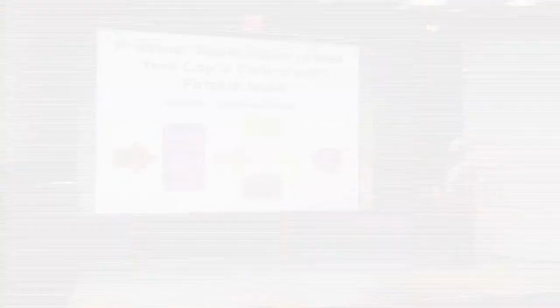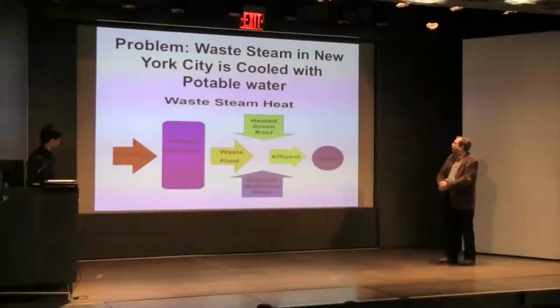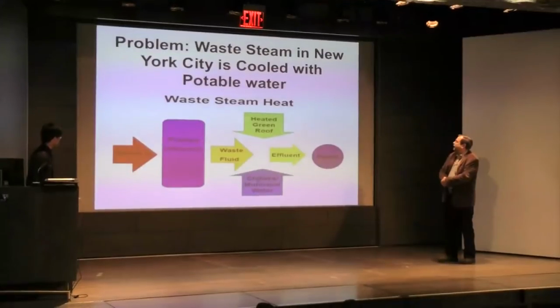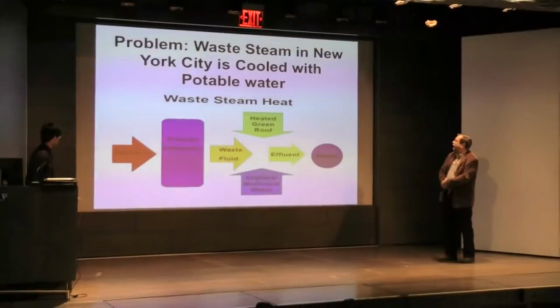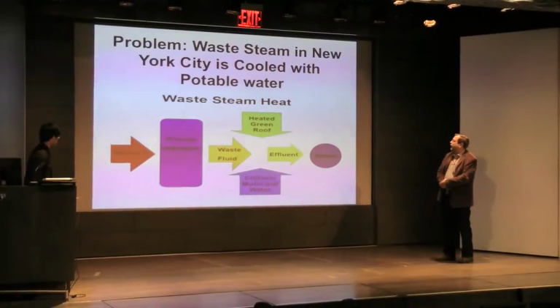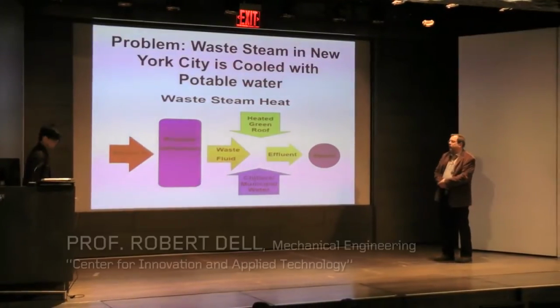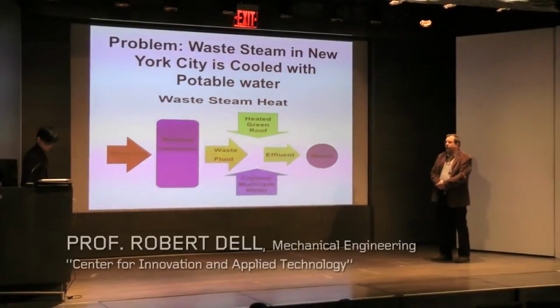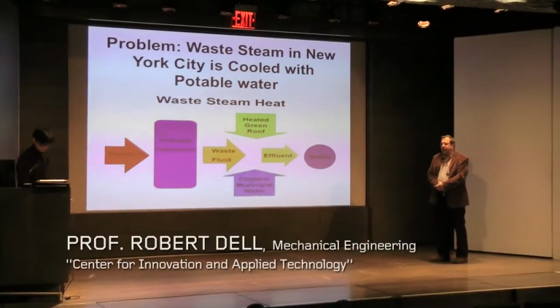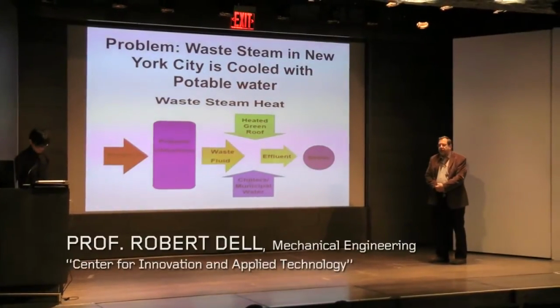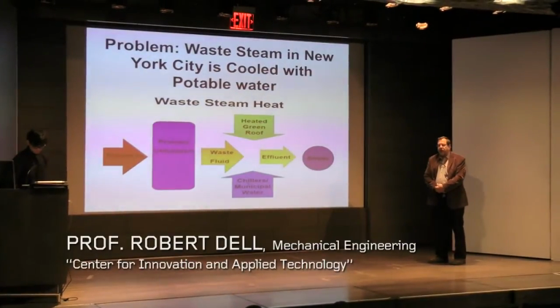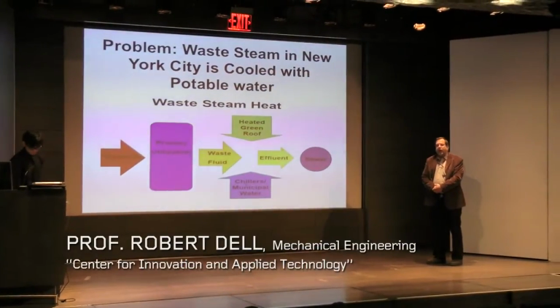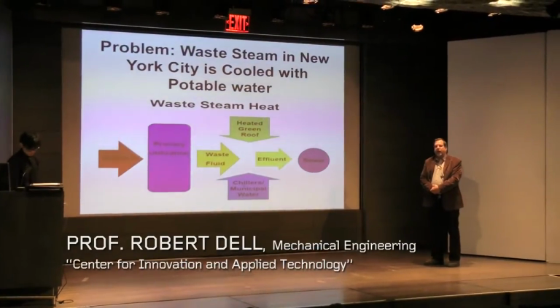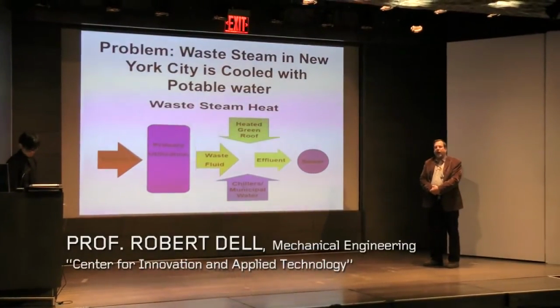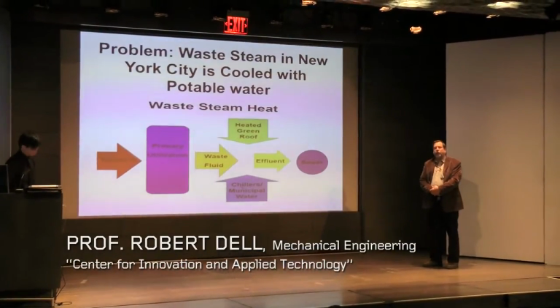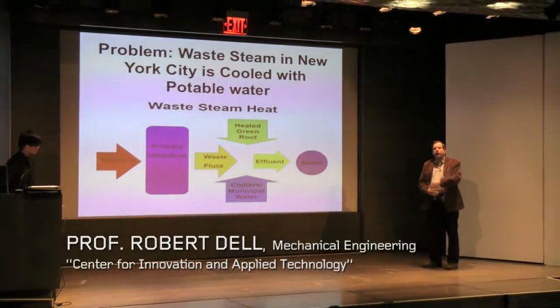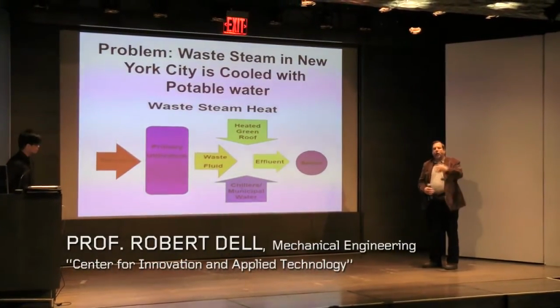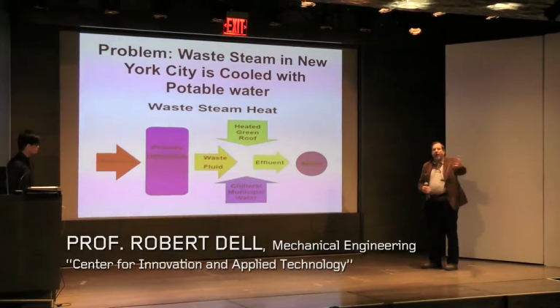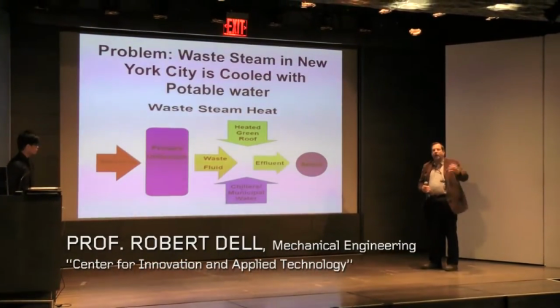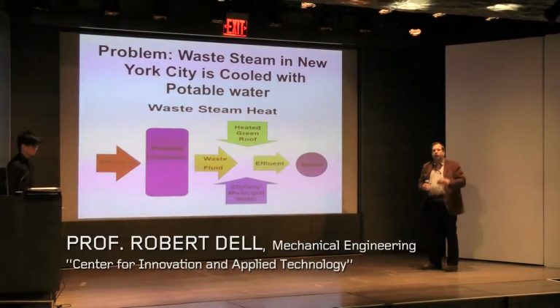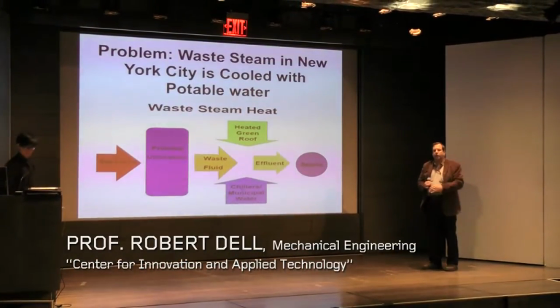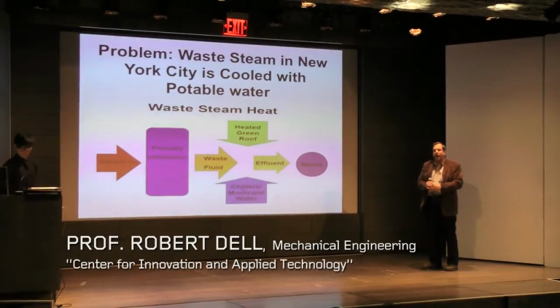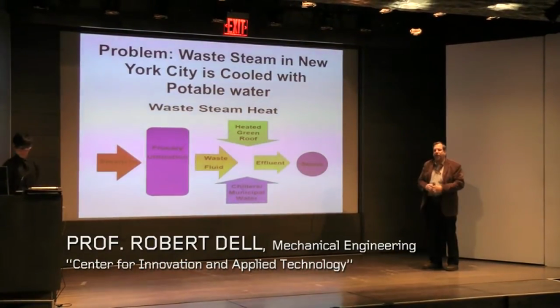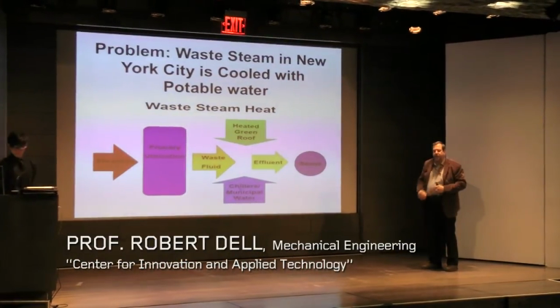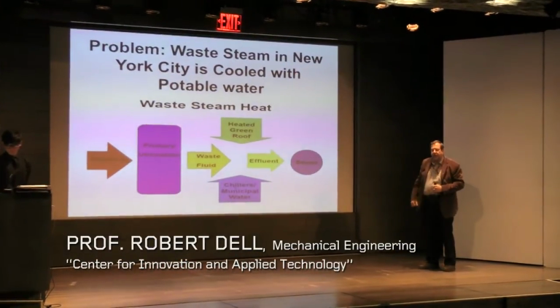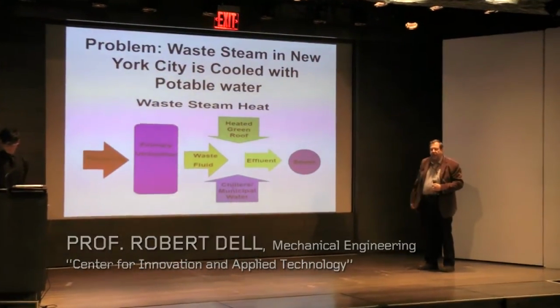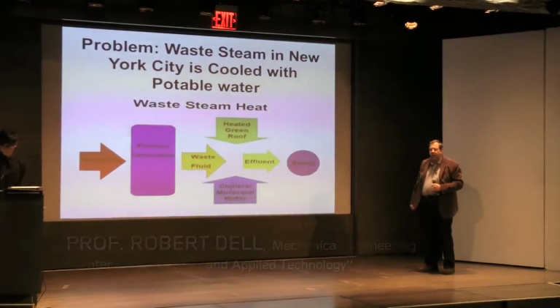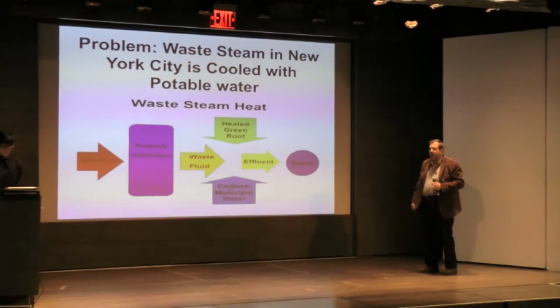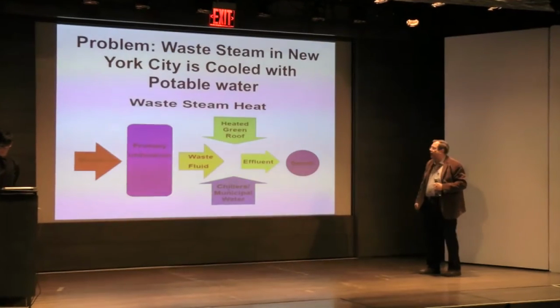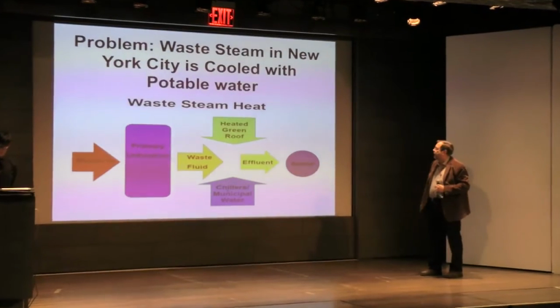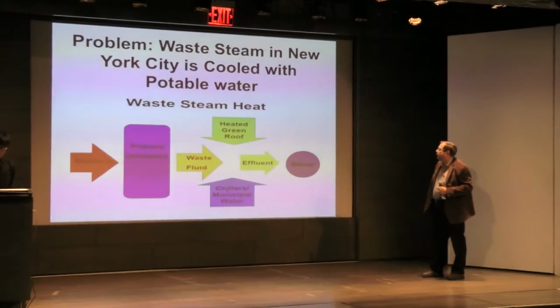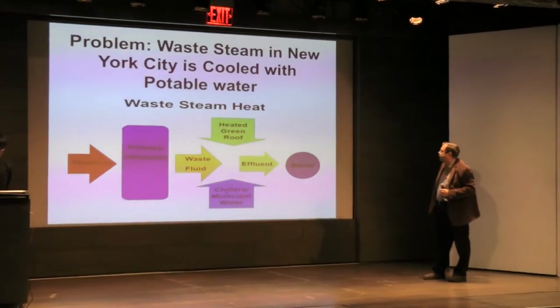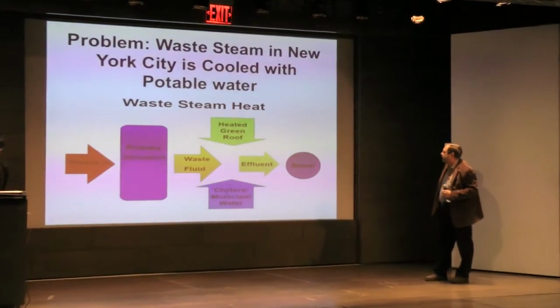Waste steam in New York City — right now it doesn't go back. It's cooled by the drinking water and finally when it's done.